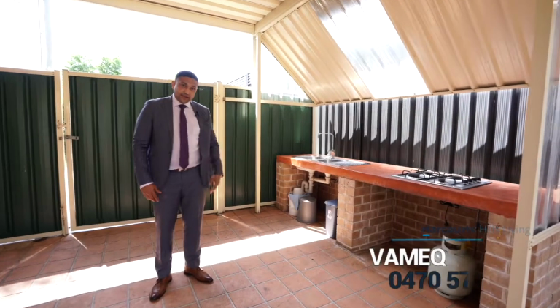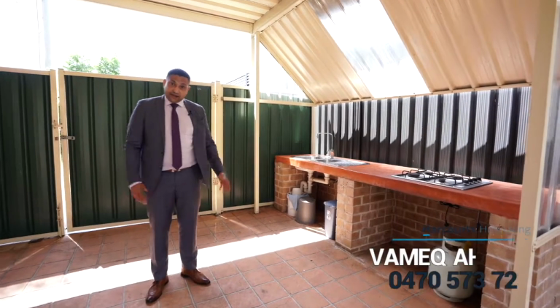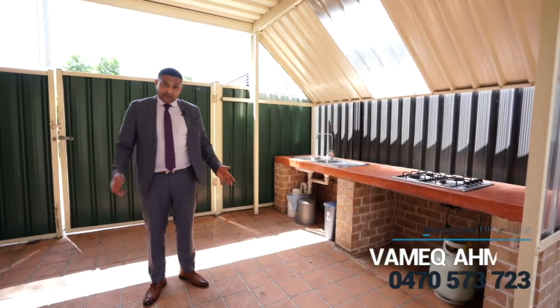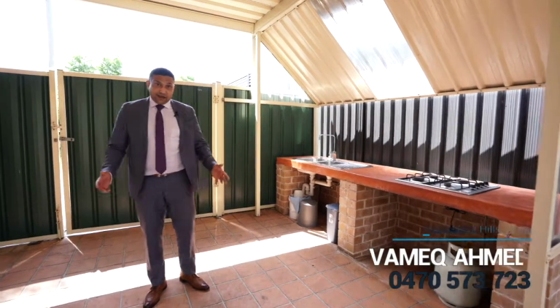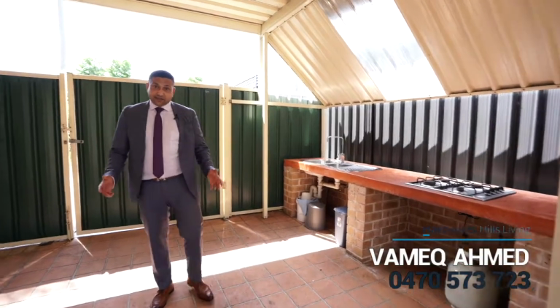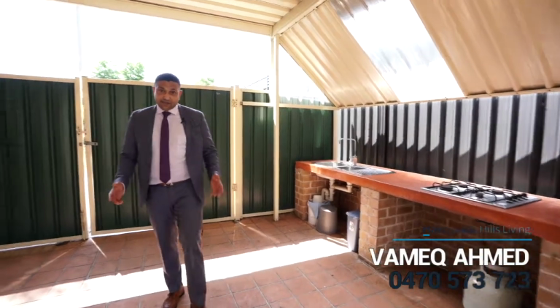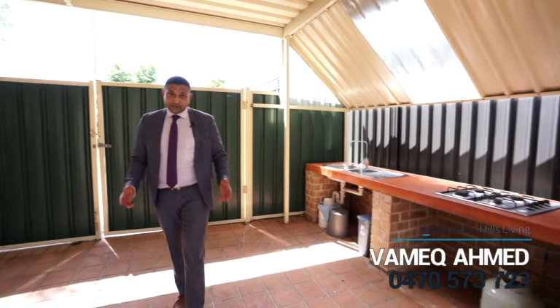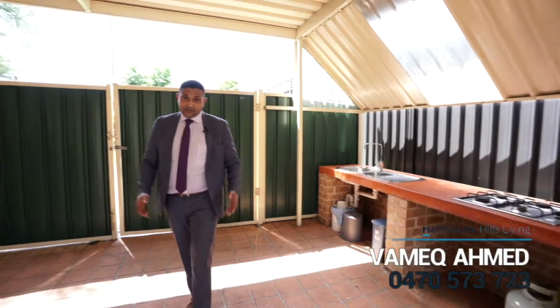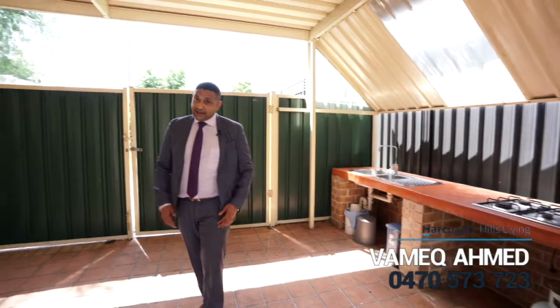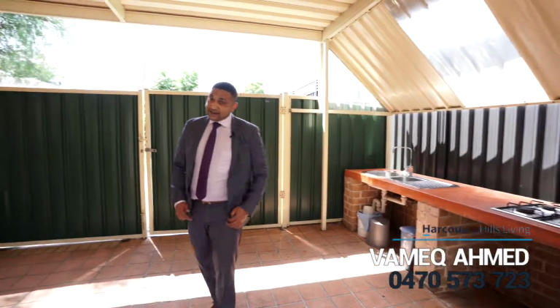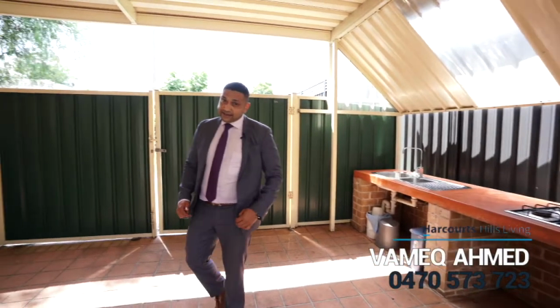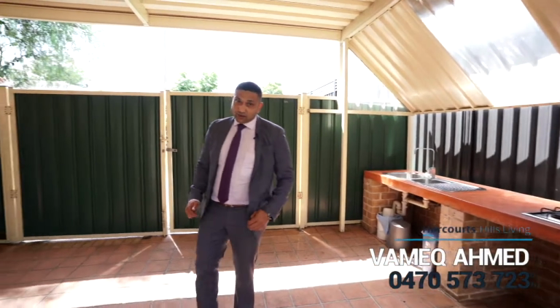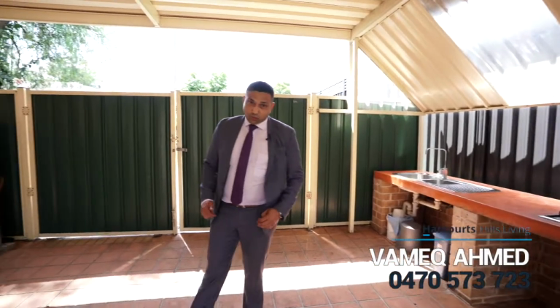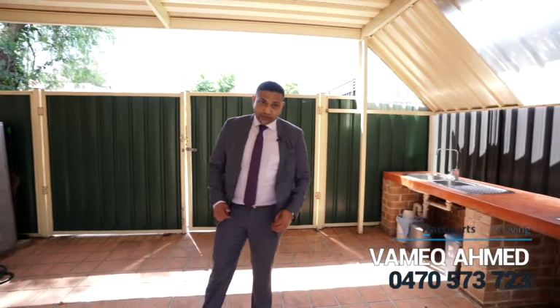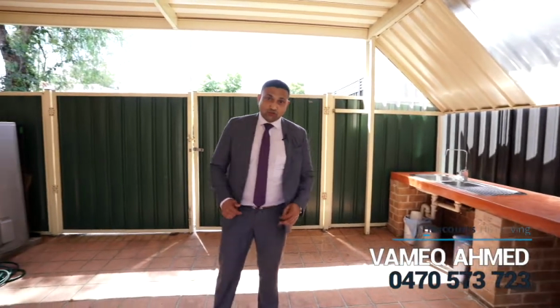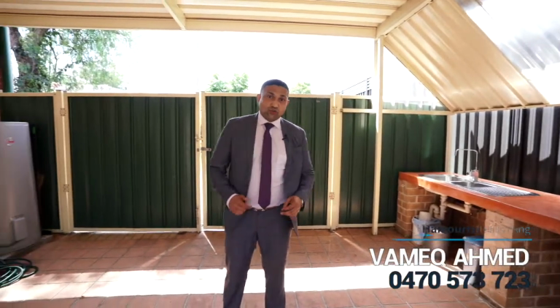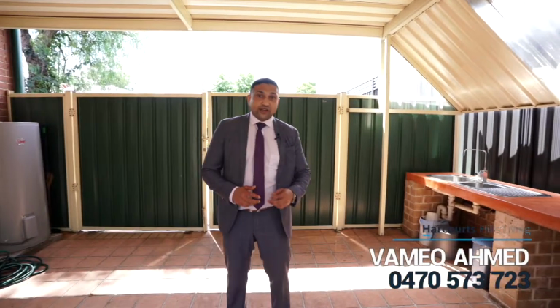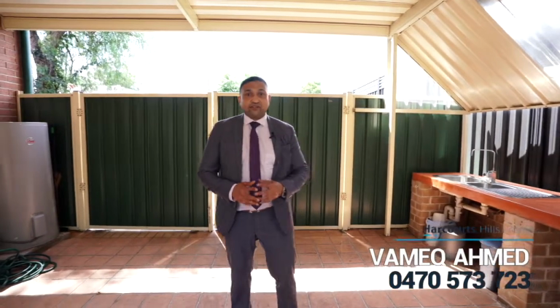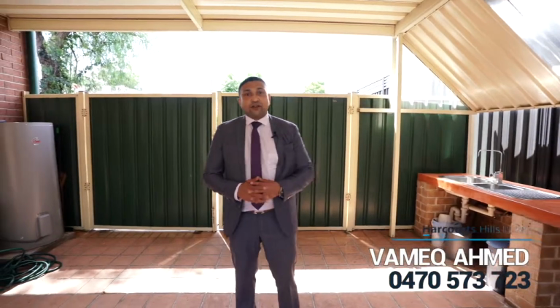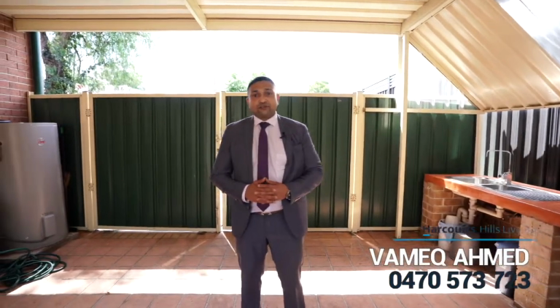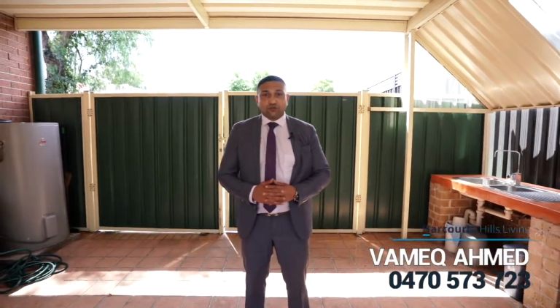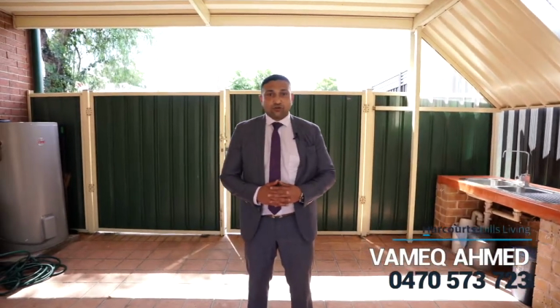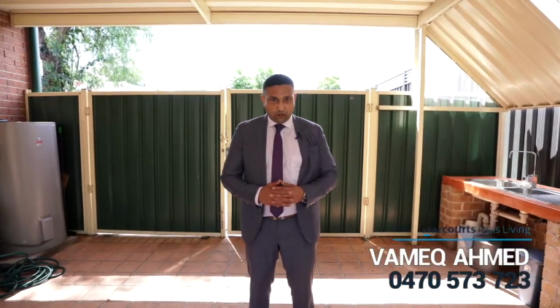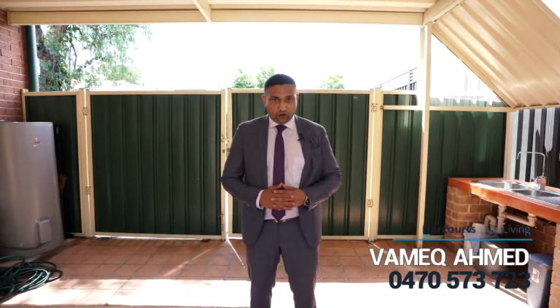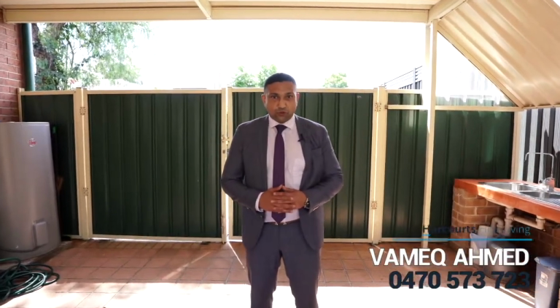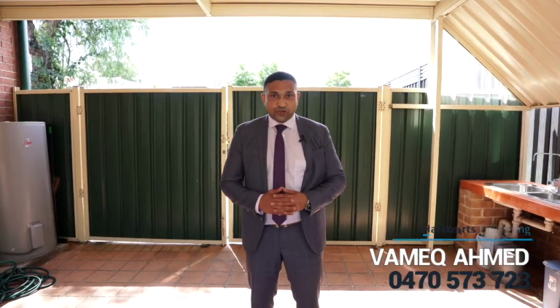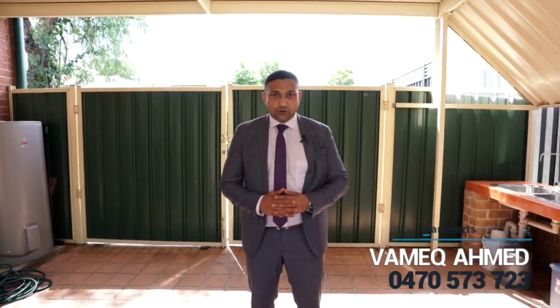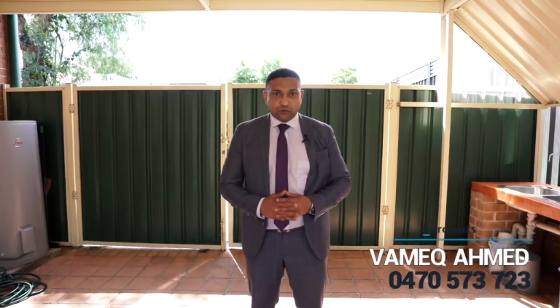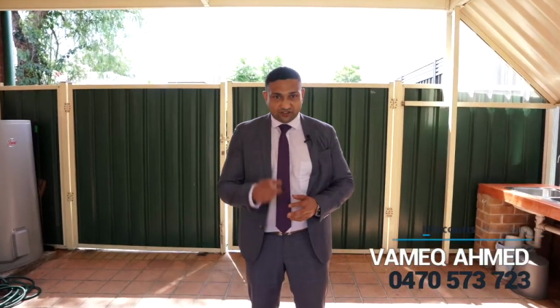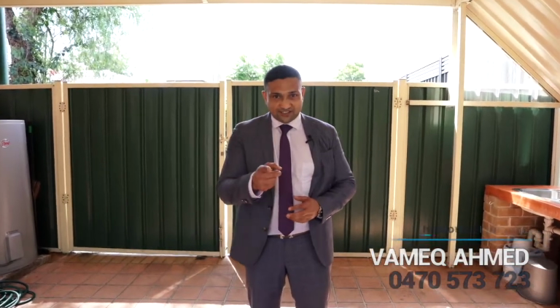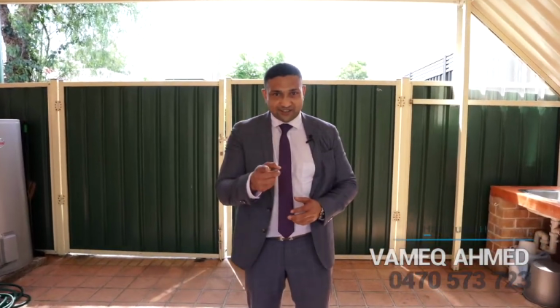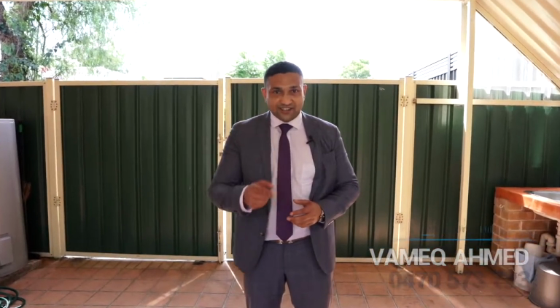I'm Vamek Ahmed and I cannot wait to showcase this house to you at the weekend opens. See you then.